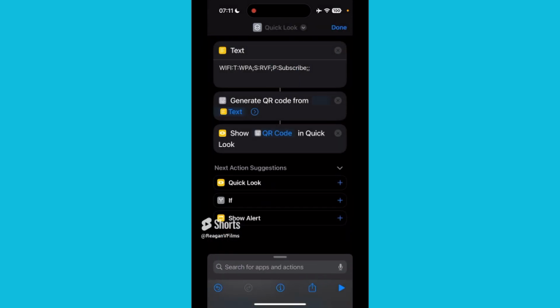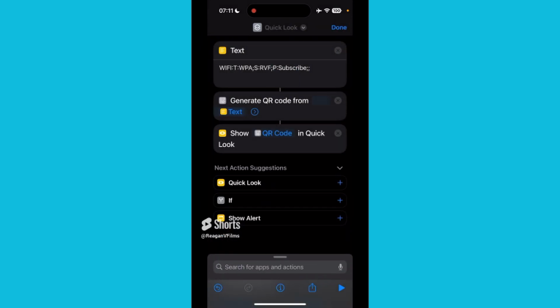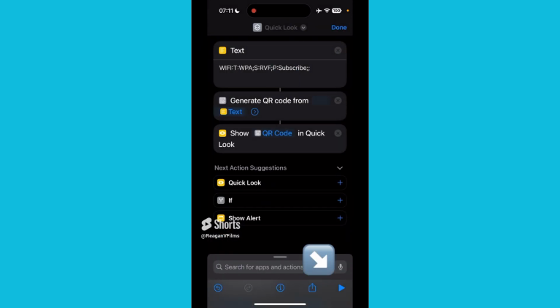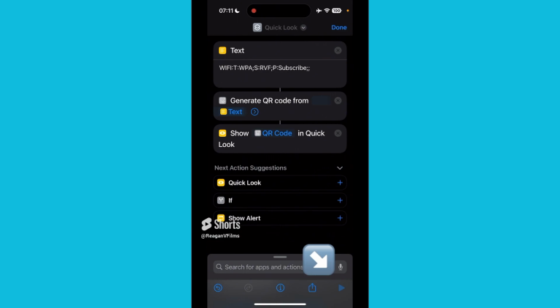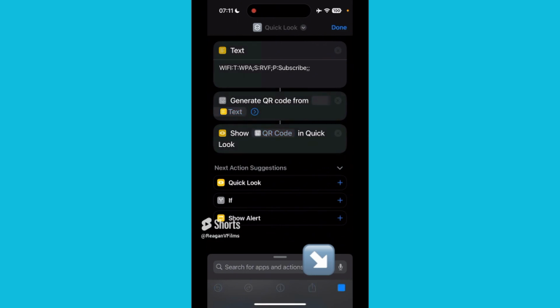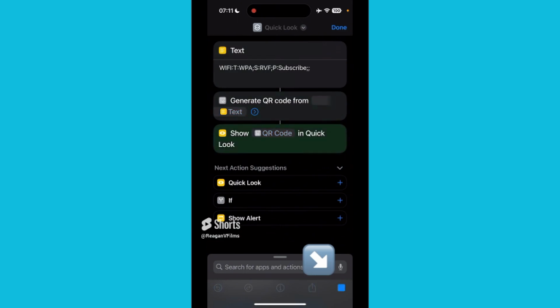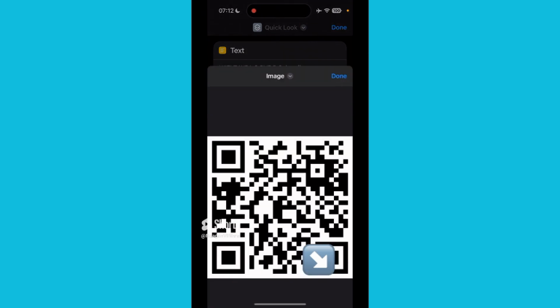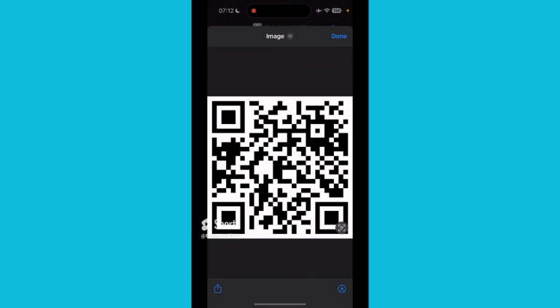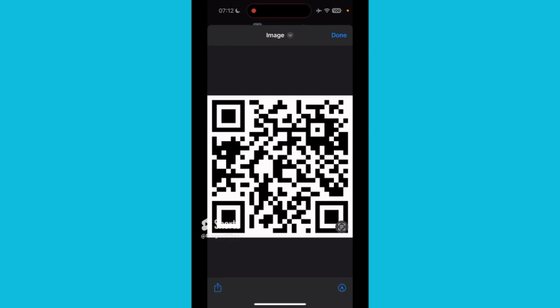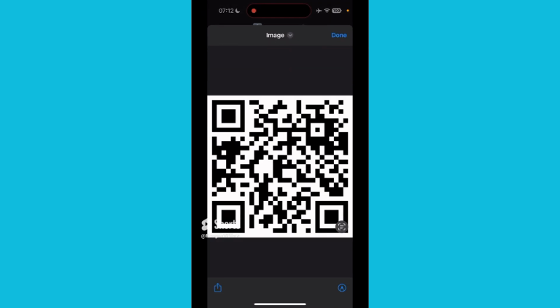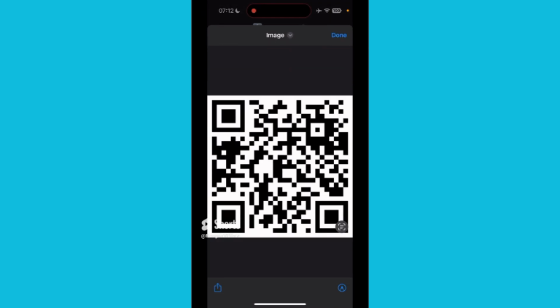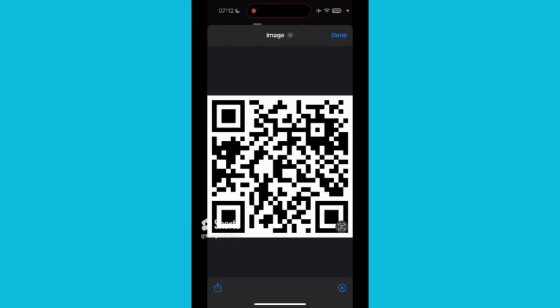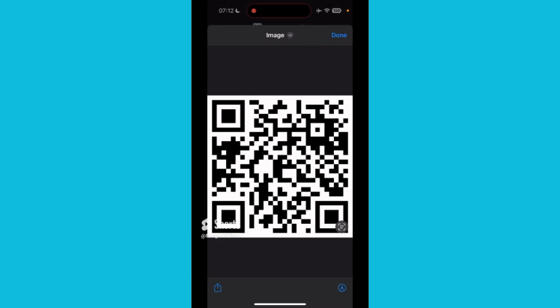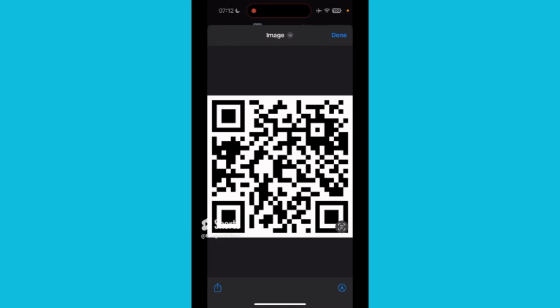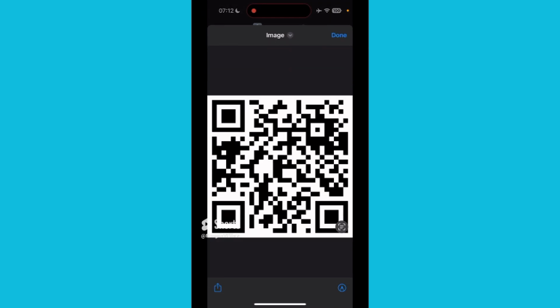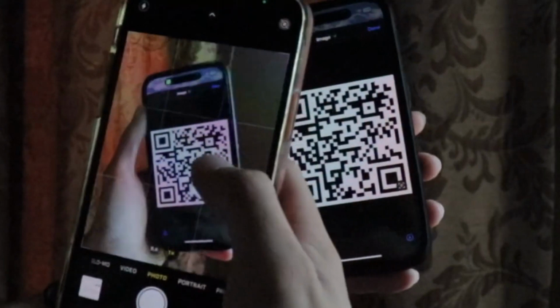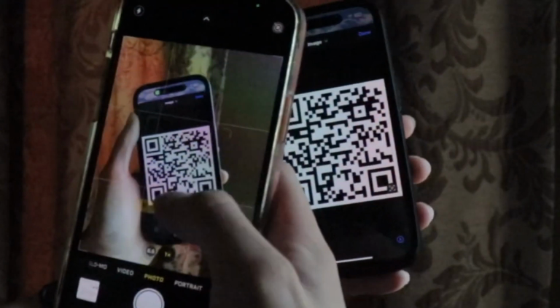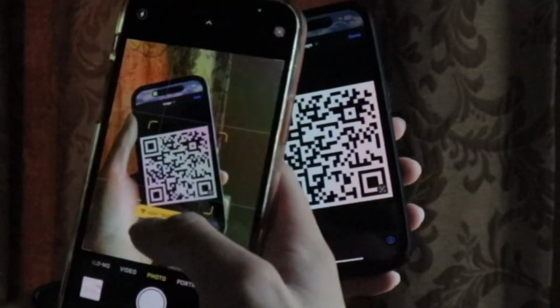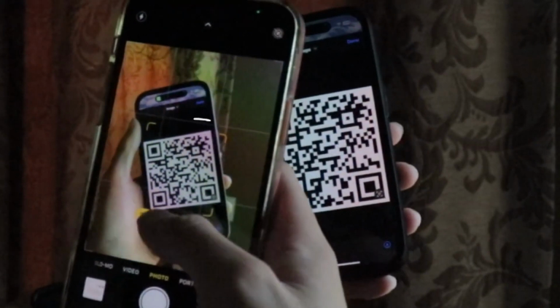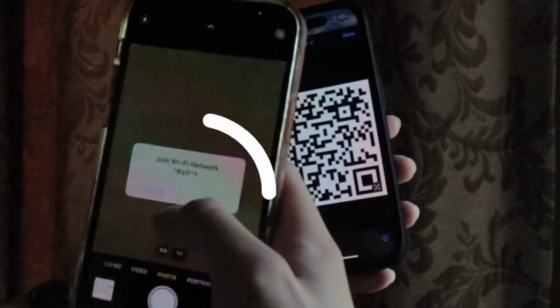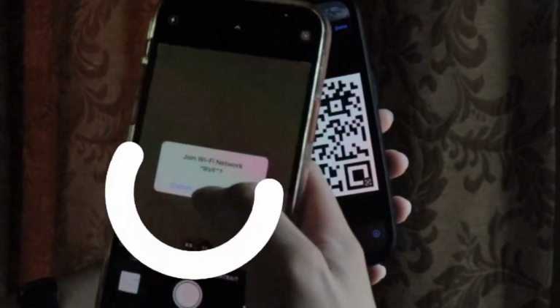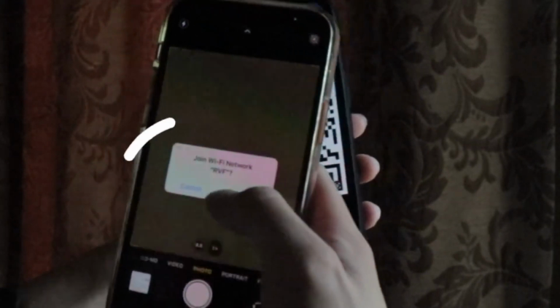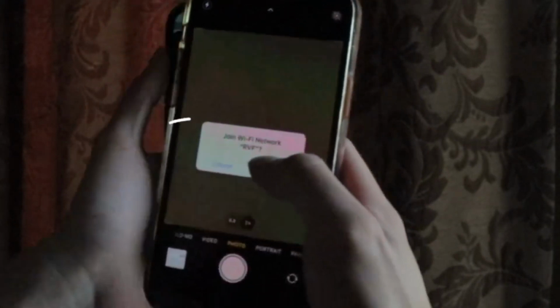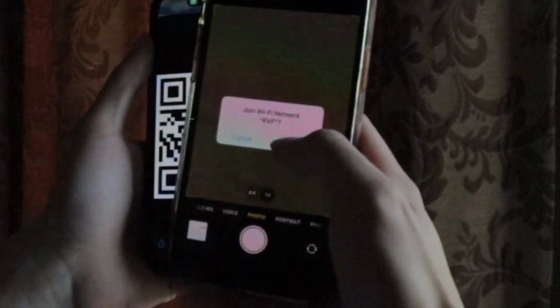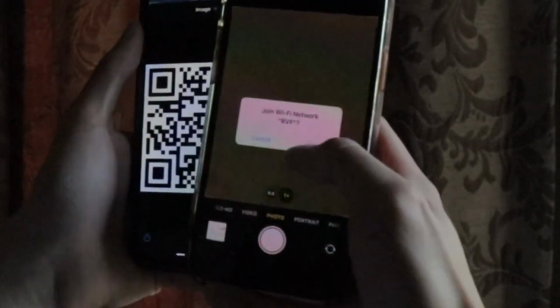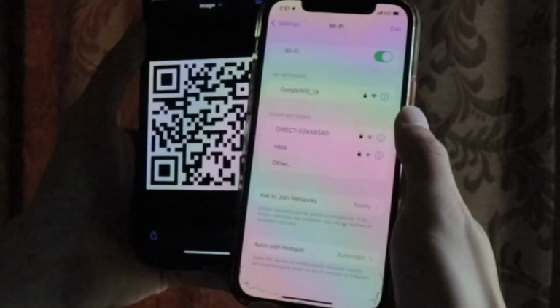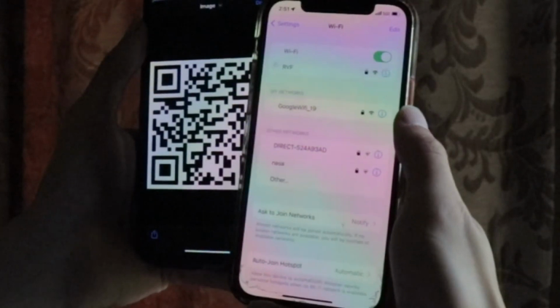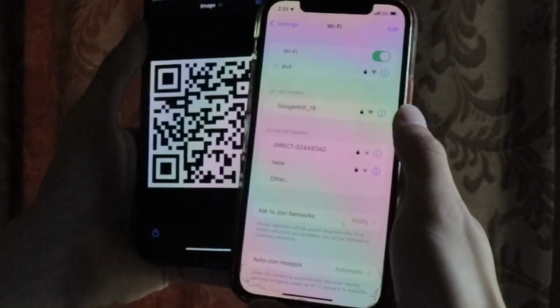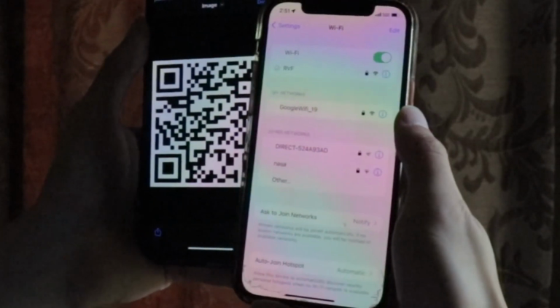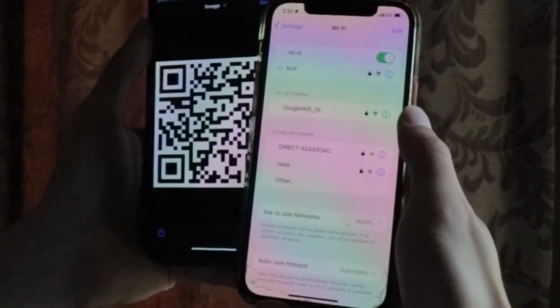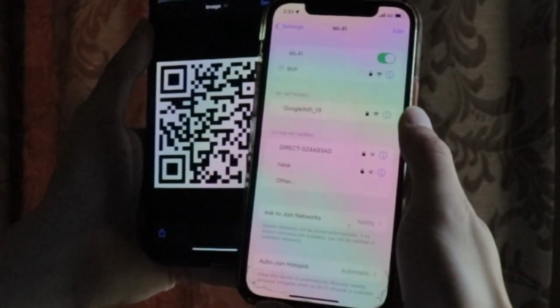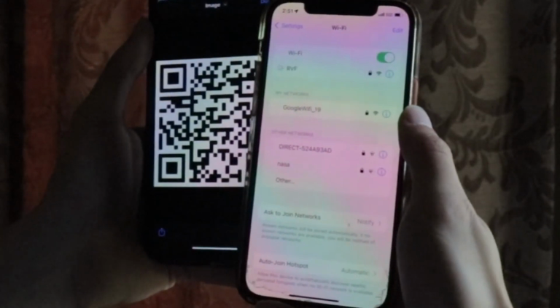So if we press play, it will make it easier for you and your guests, because you don't have to give them the actual Wi-Fi password, and it will be seamless.